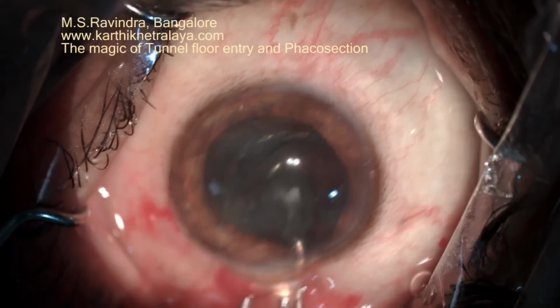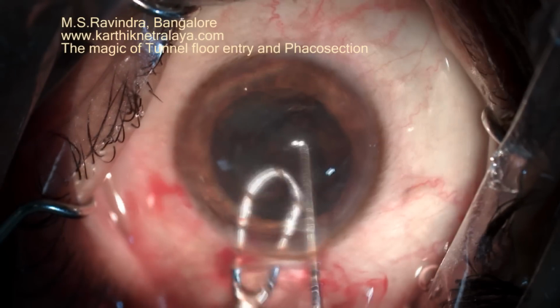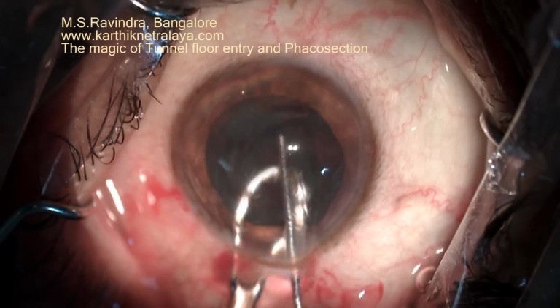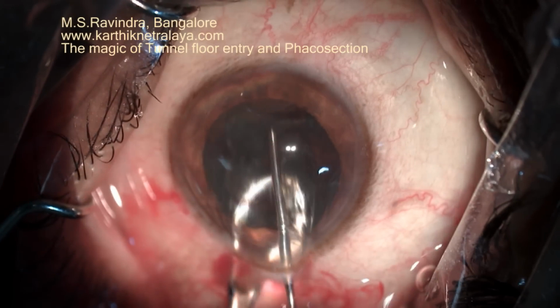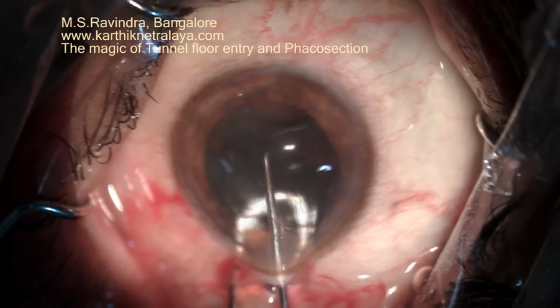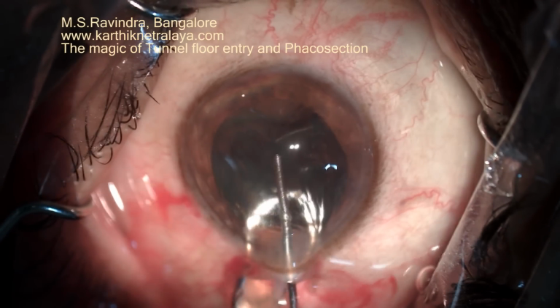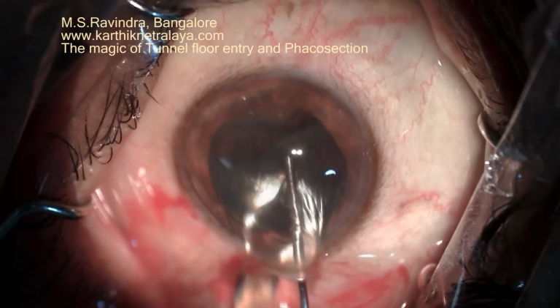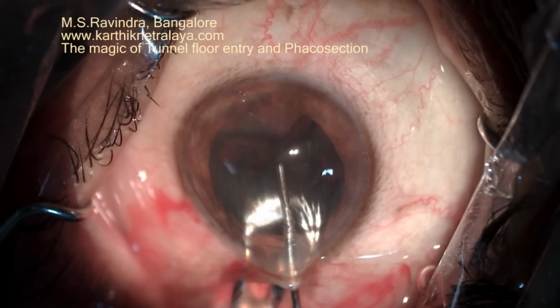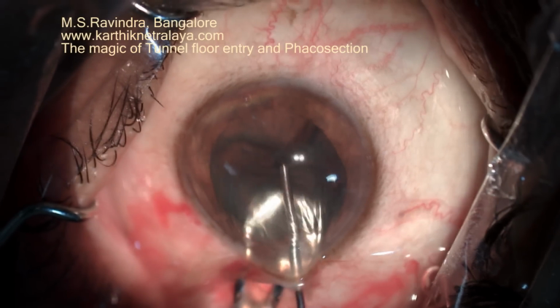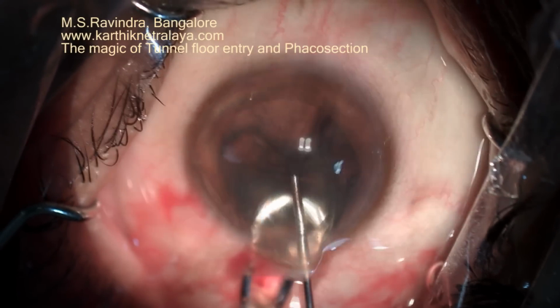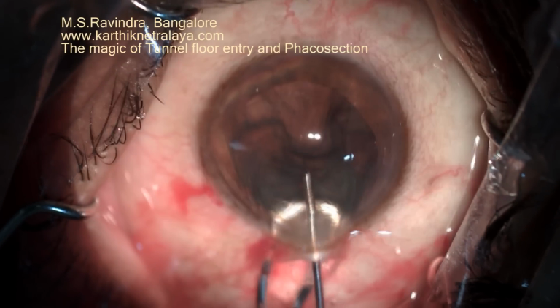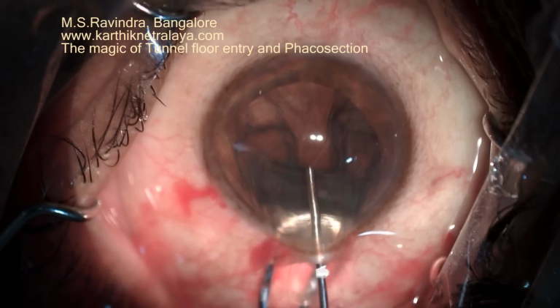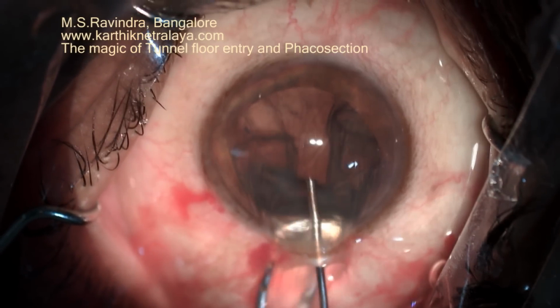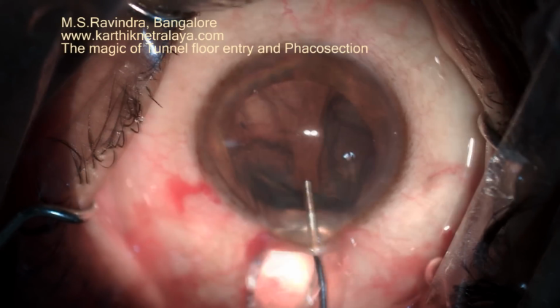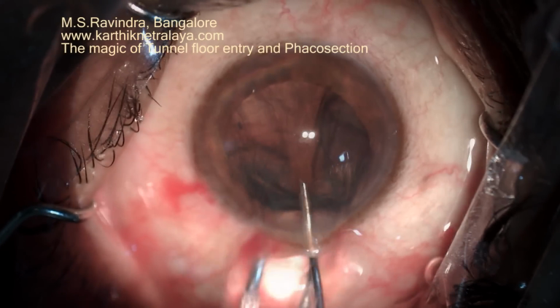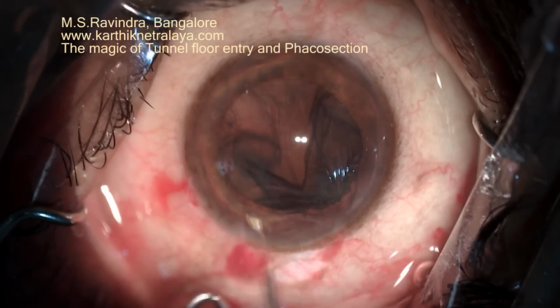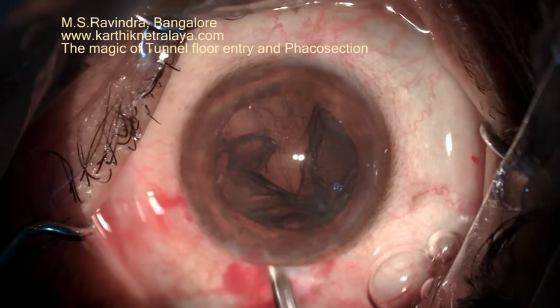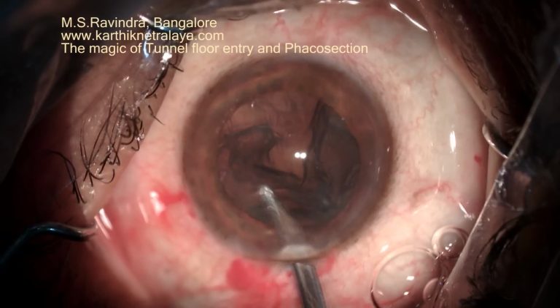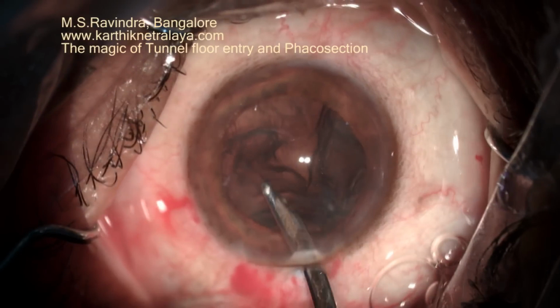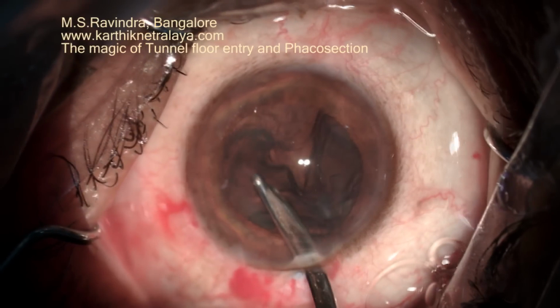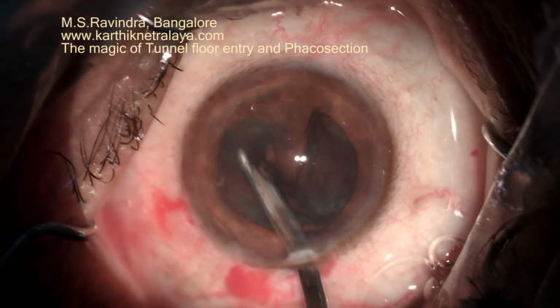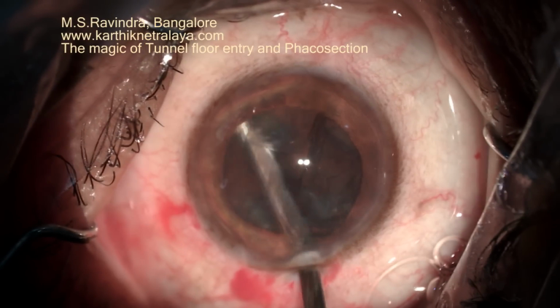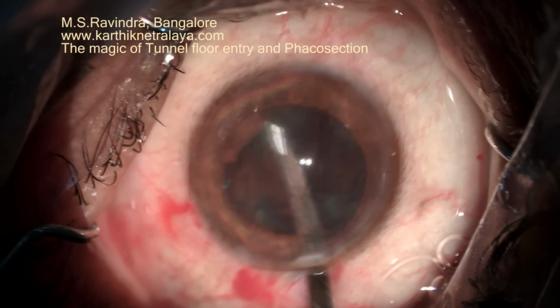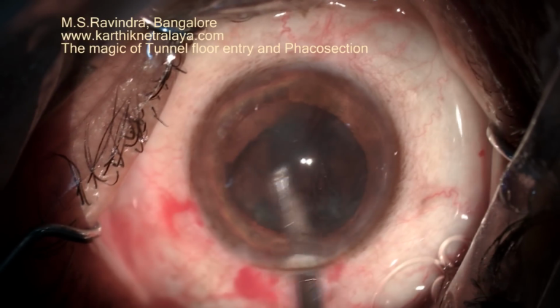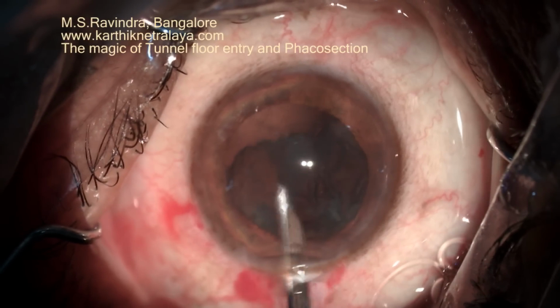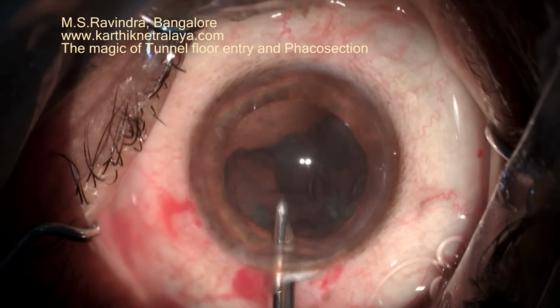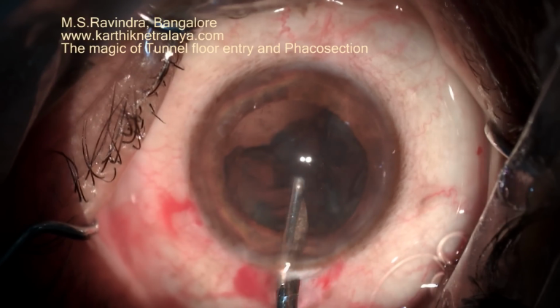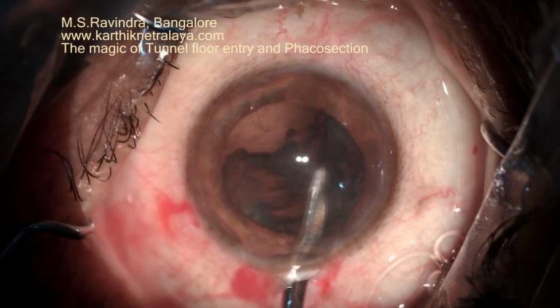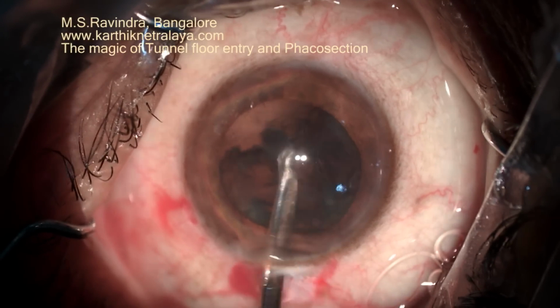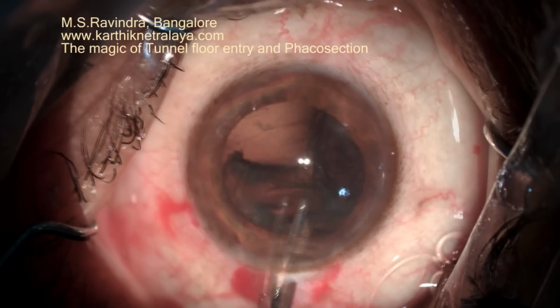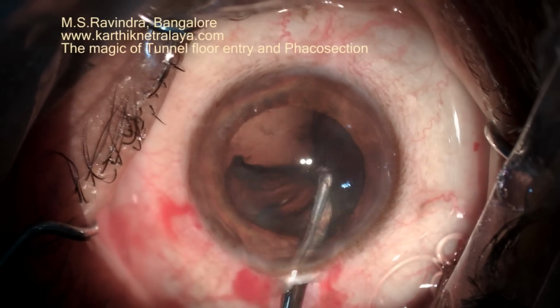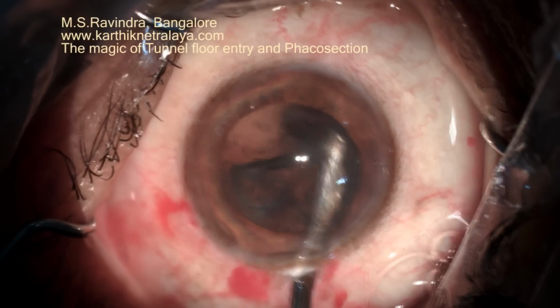The cortex is now aspirated completely, and then the intraocular lens is implanted with an injector.